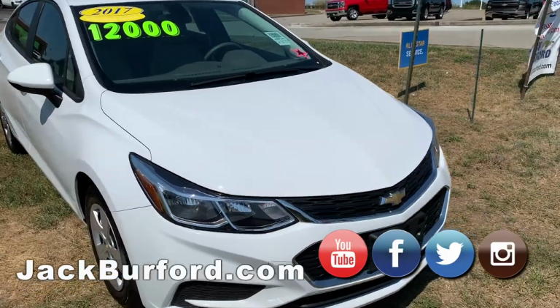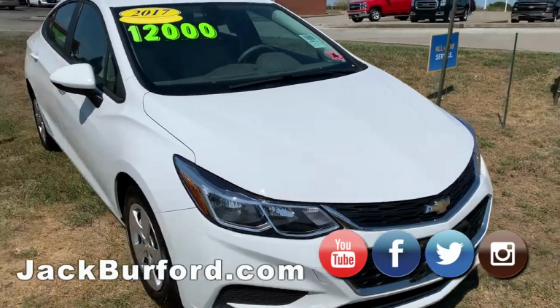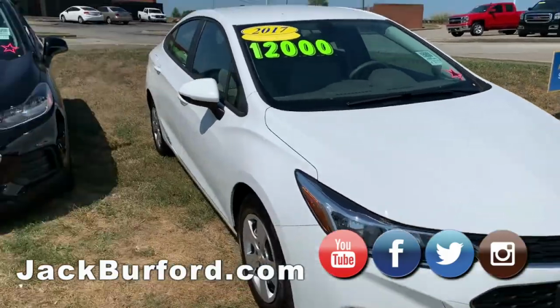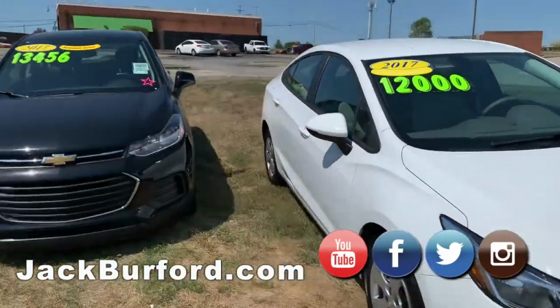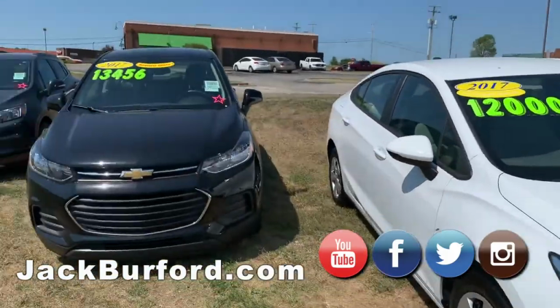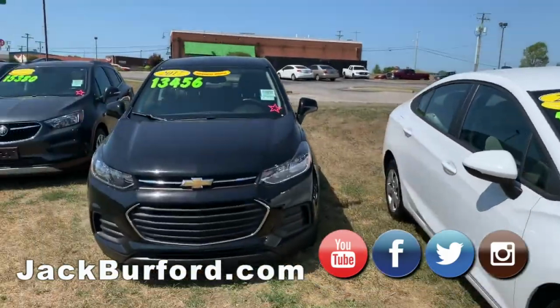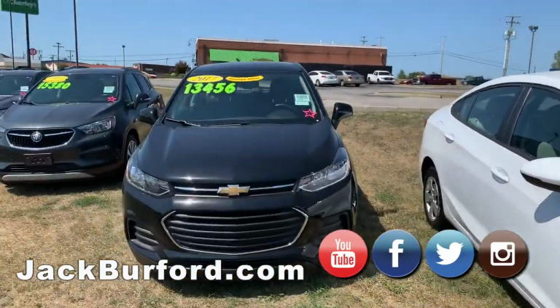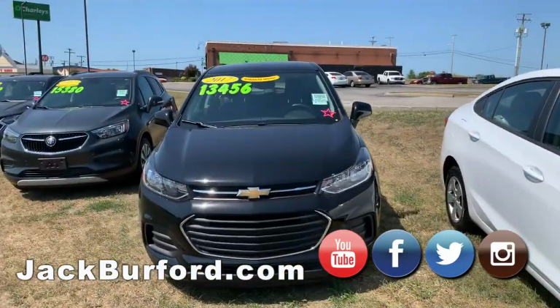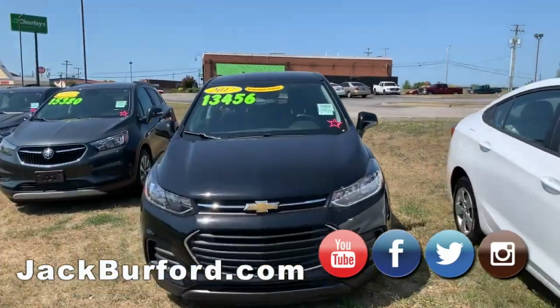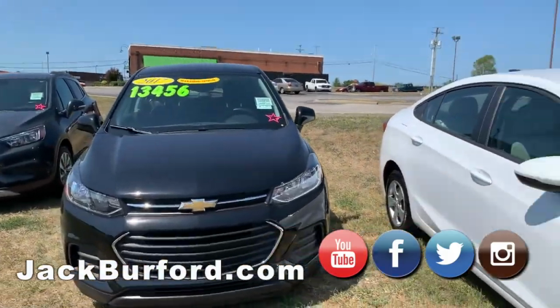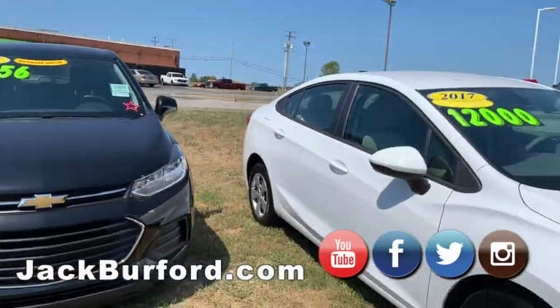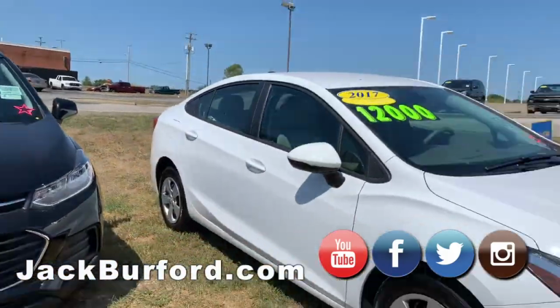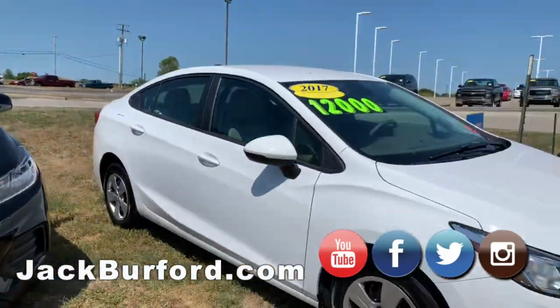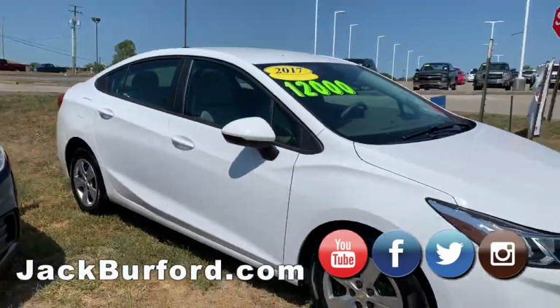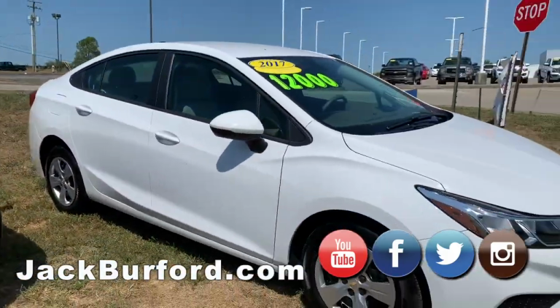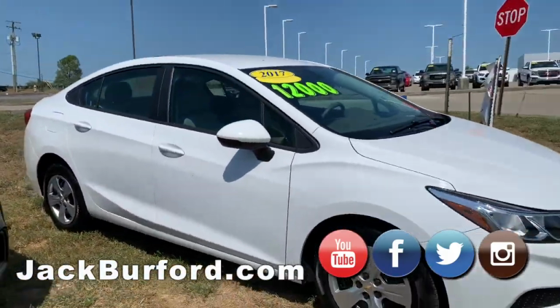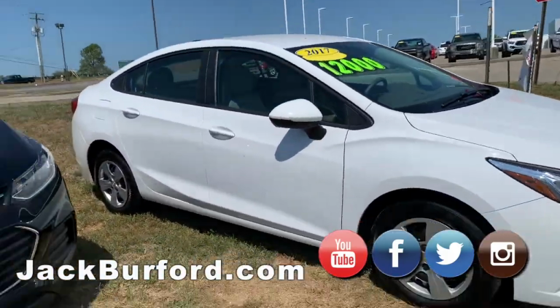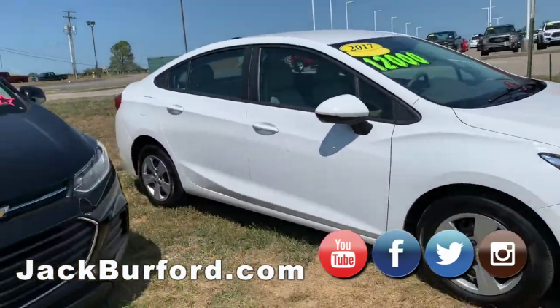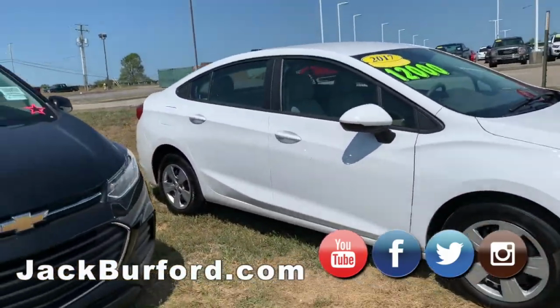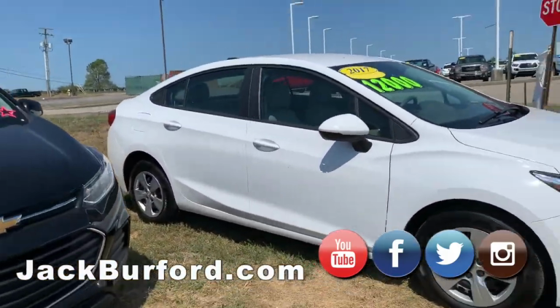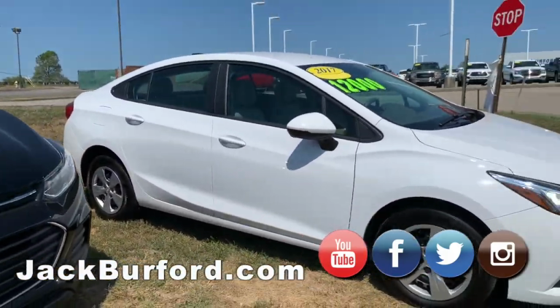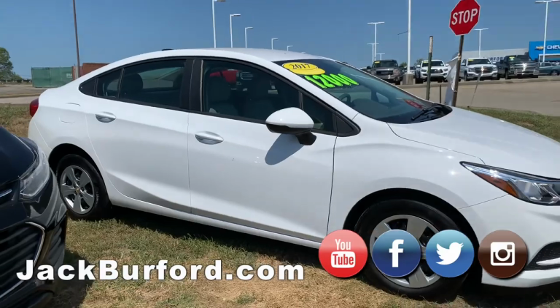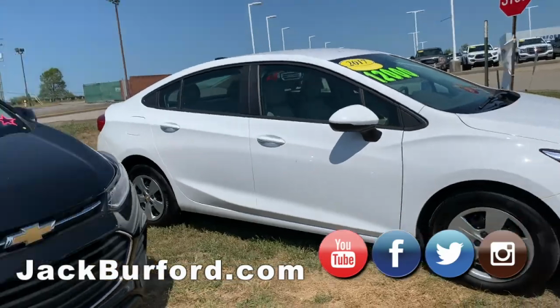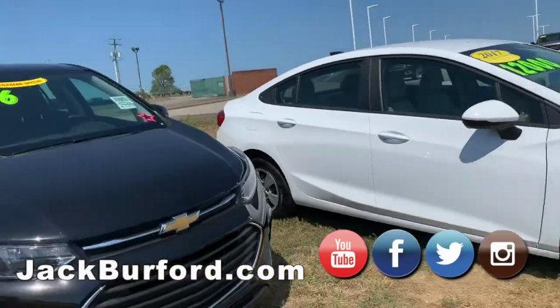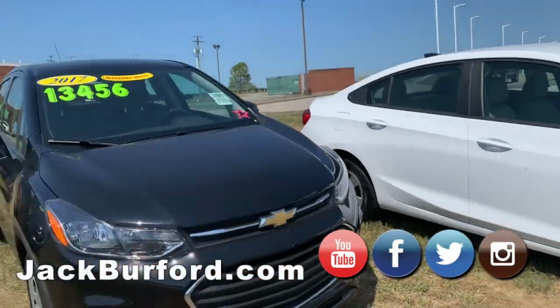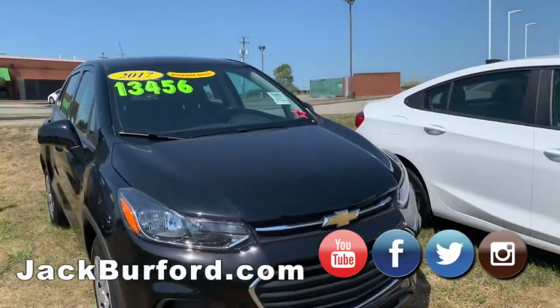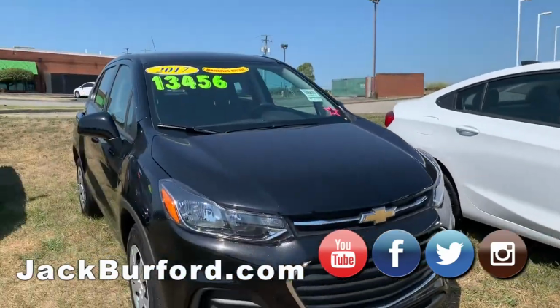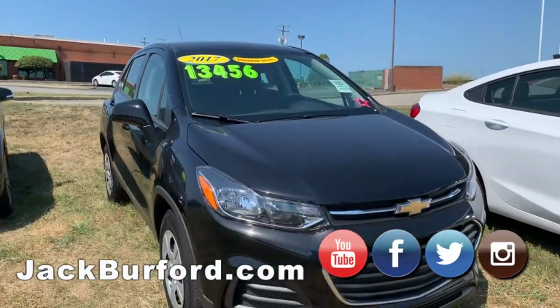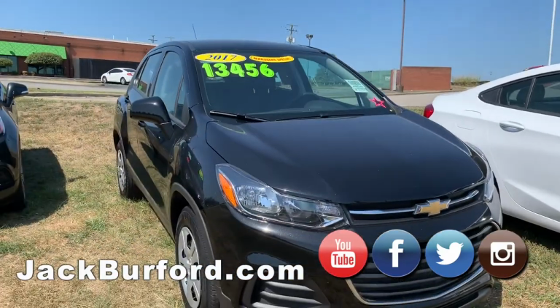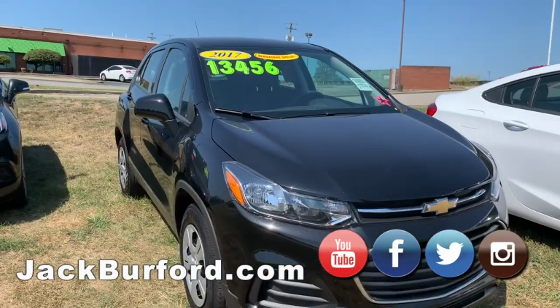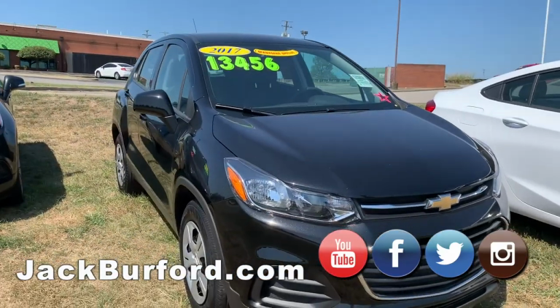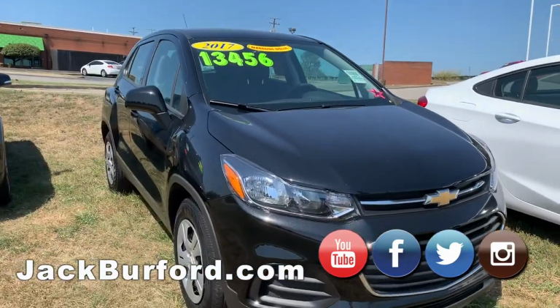It's a nice little budget car. If you need a lower payment, it's a perfect car. It's in really good condition as well.